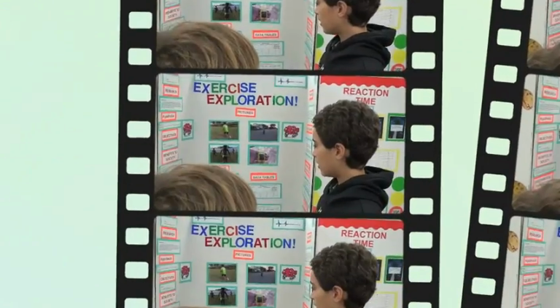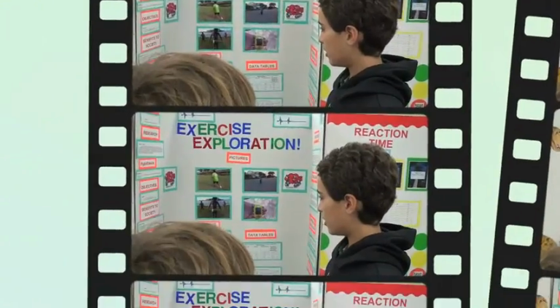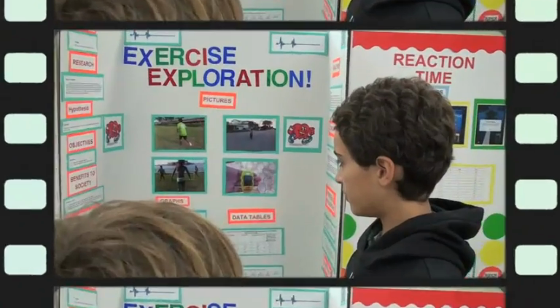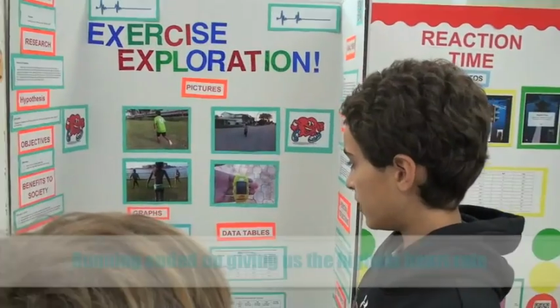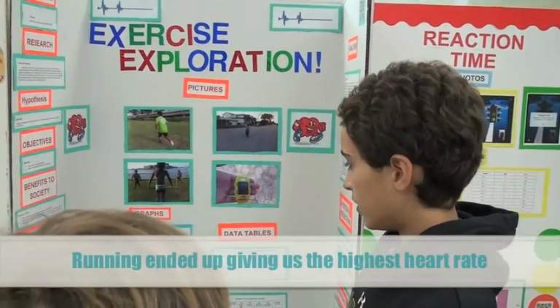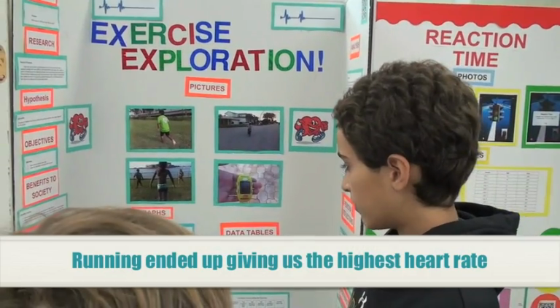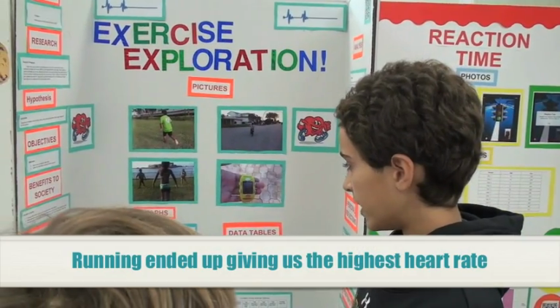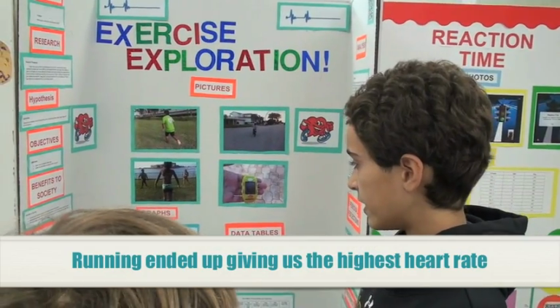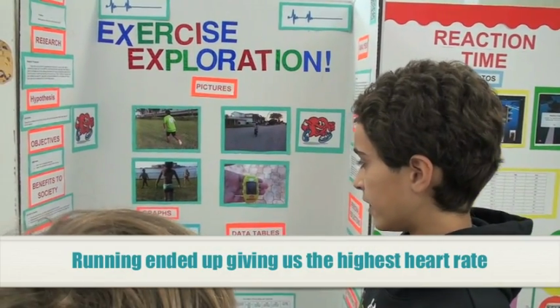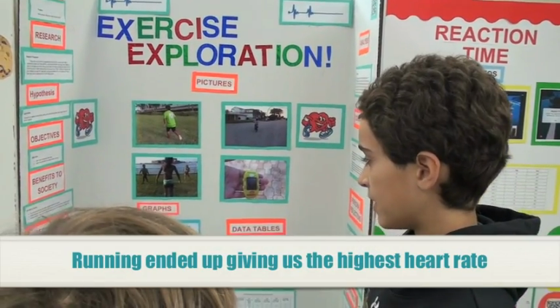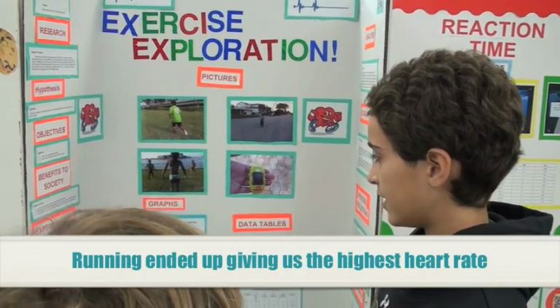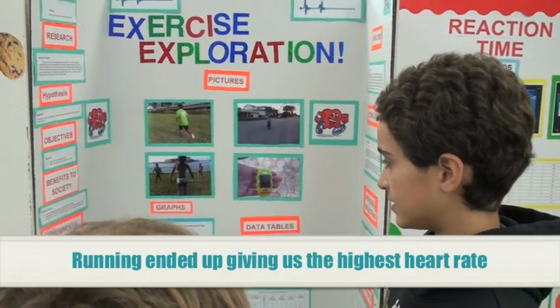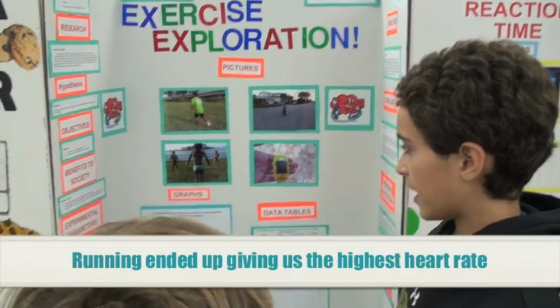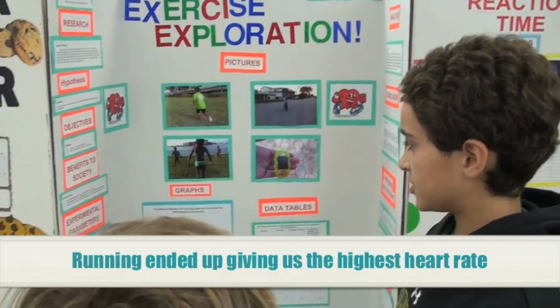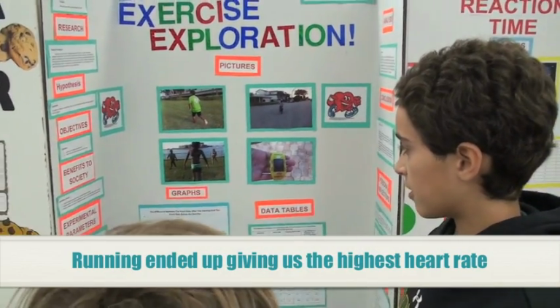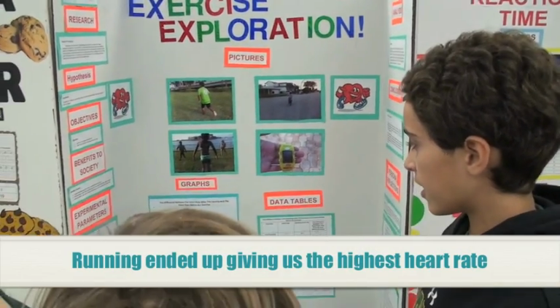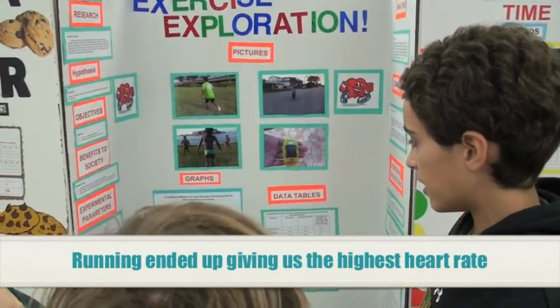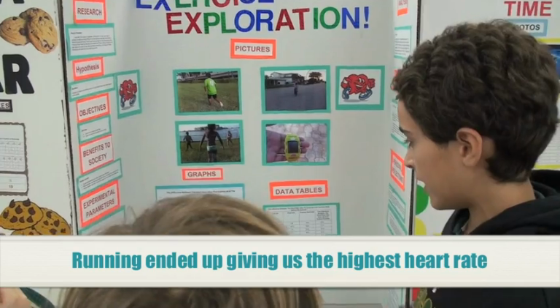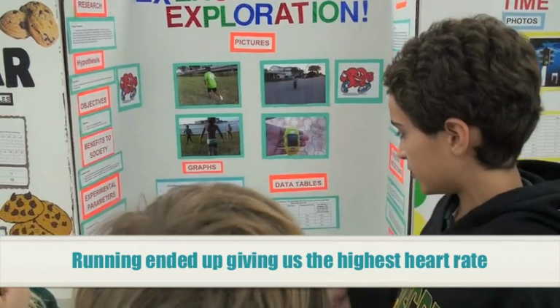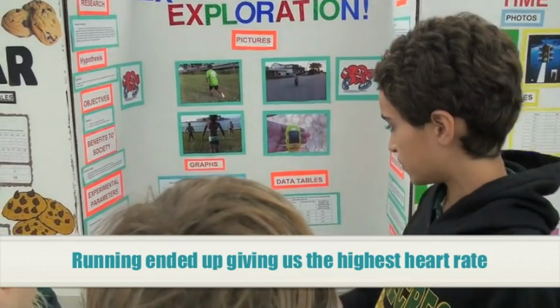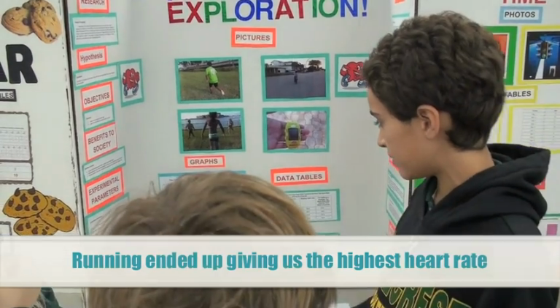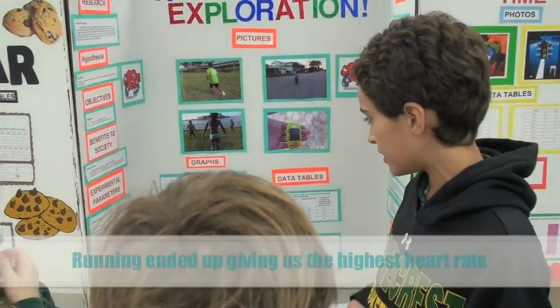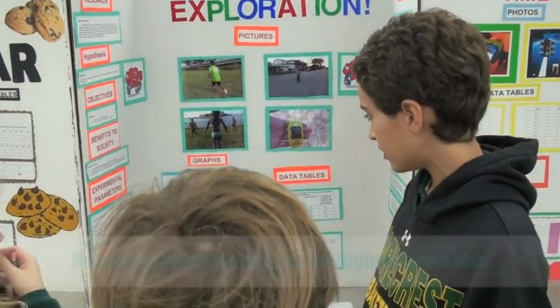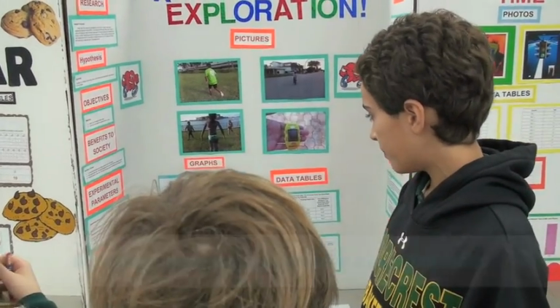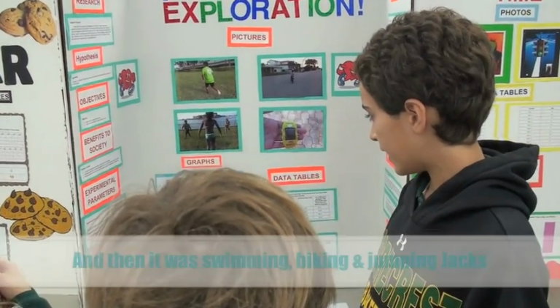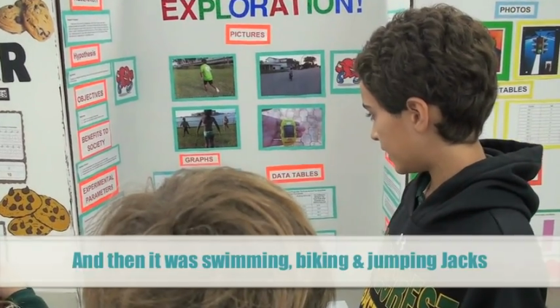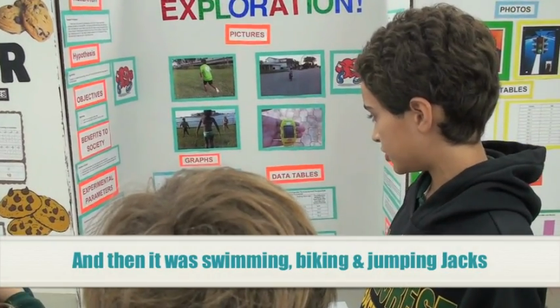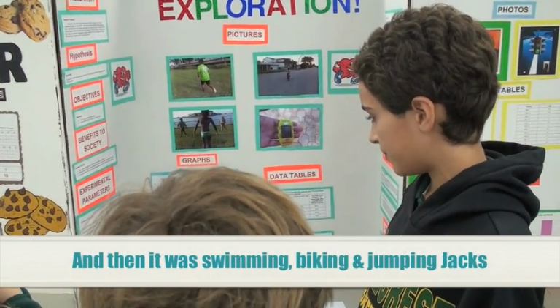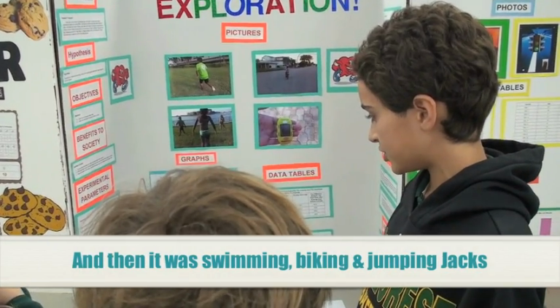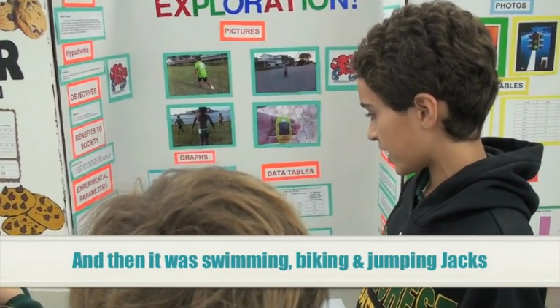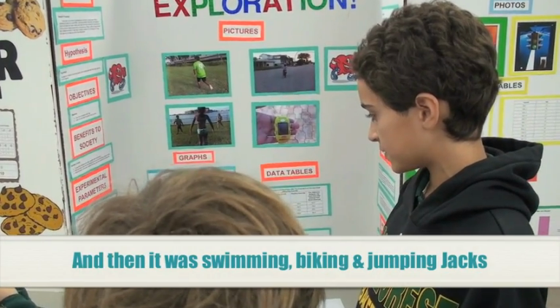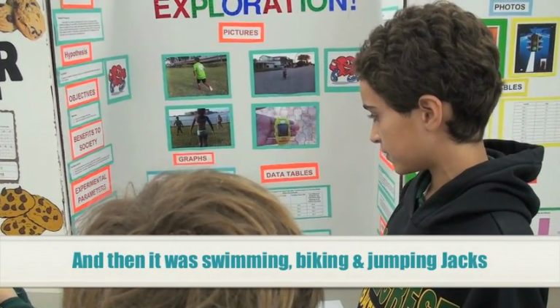Running gave us the highest heart rate, then it was tearing or riding a bike, and the last one.